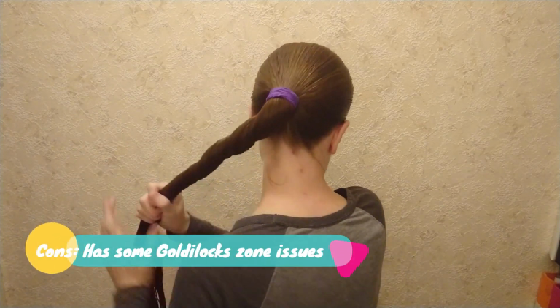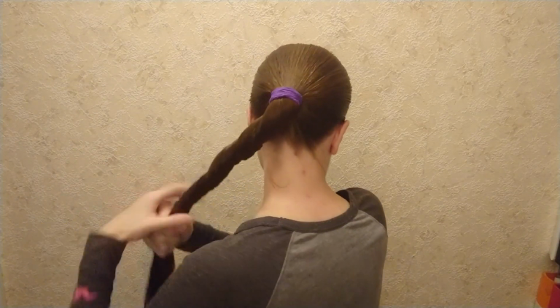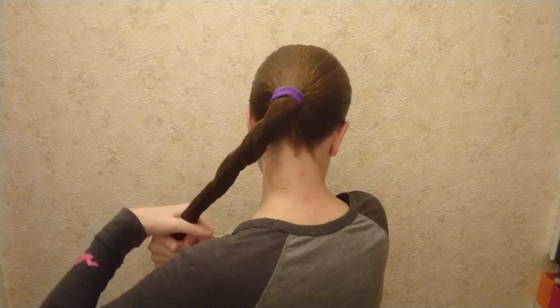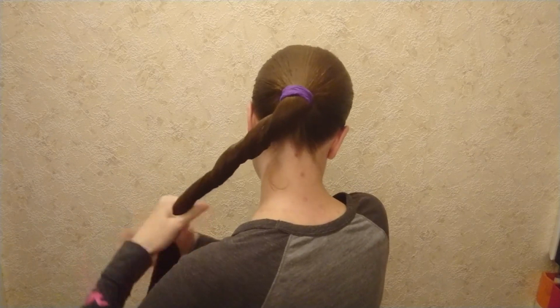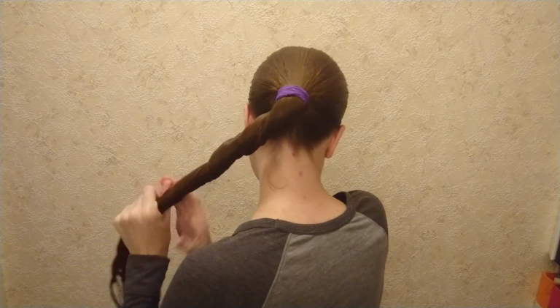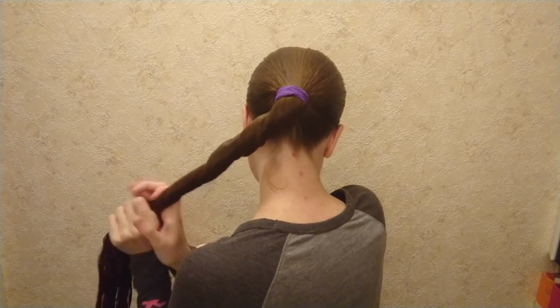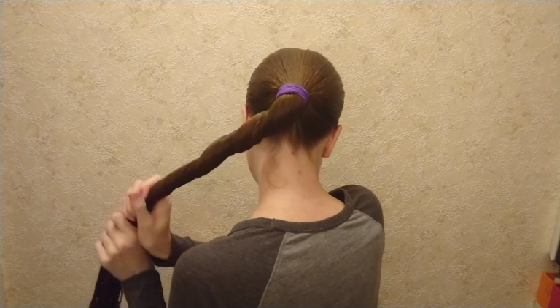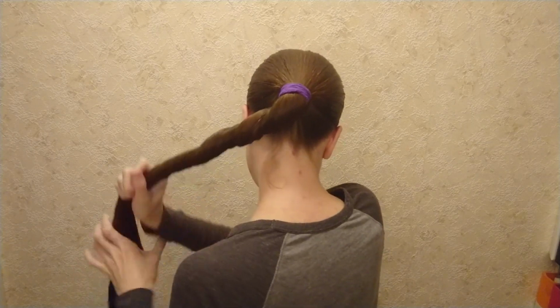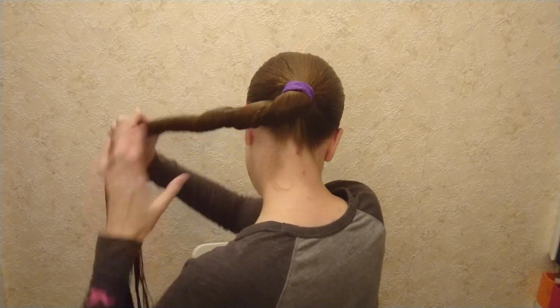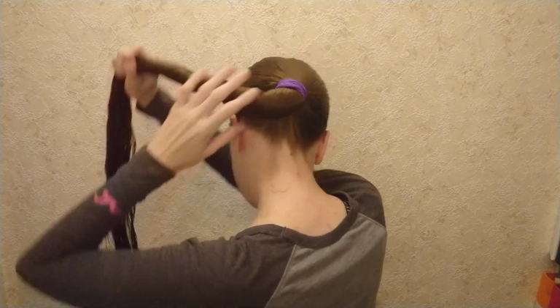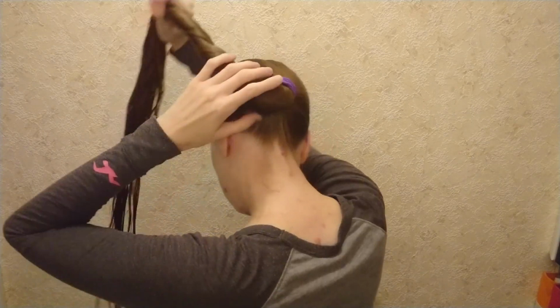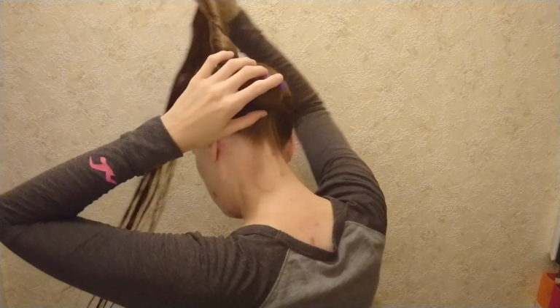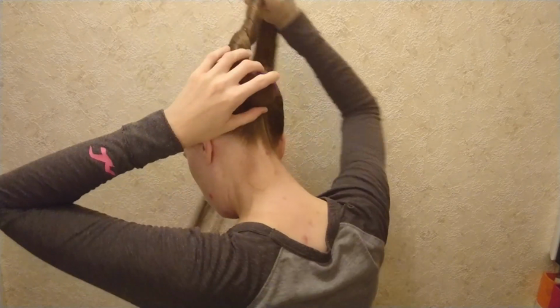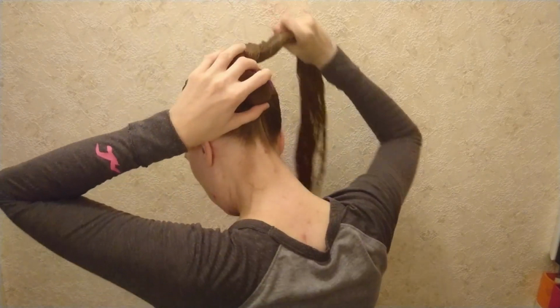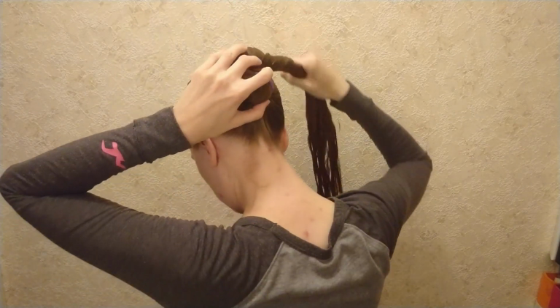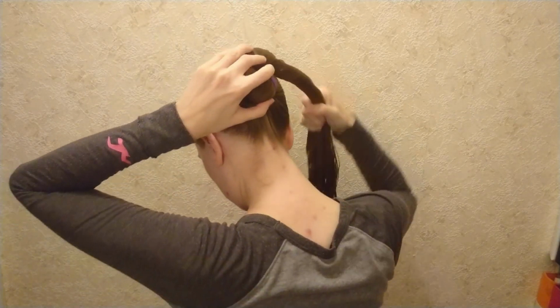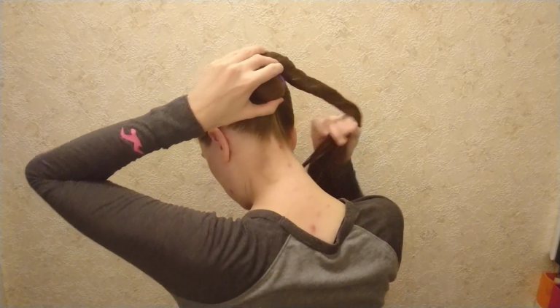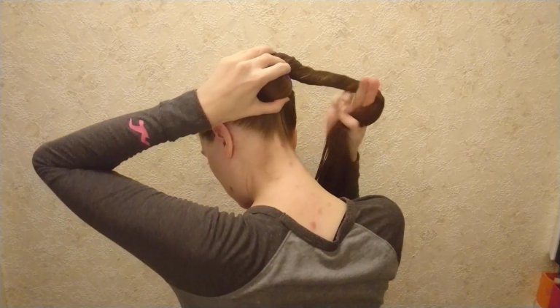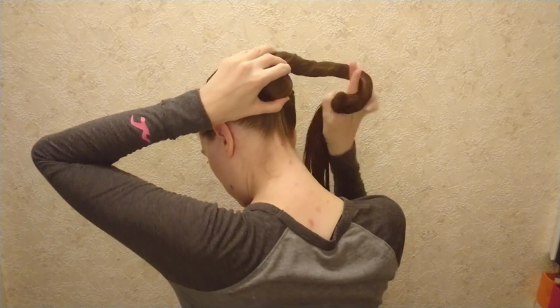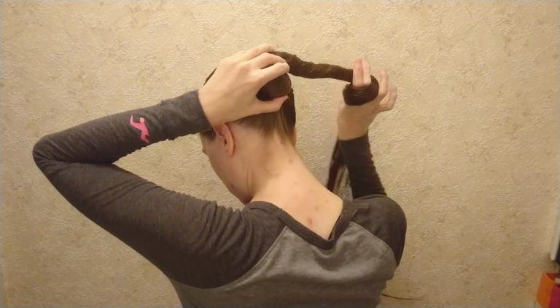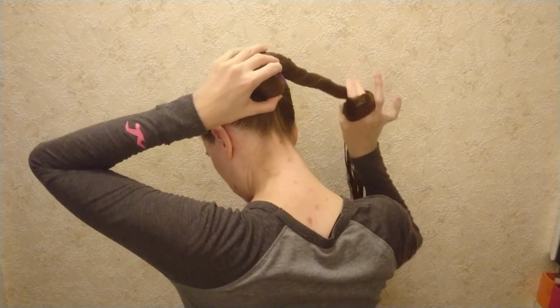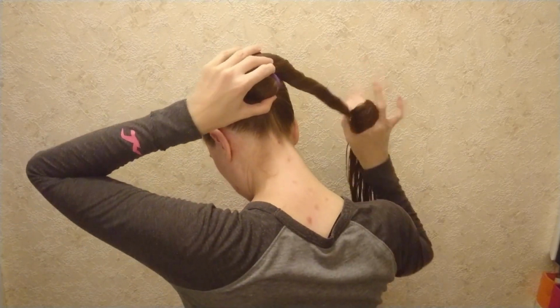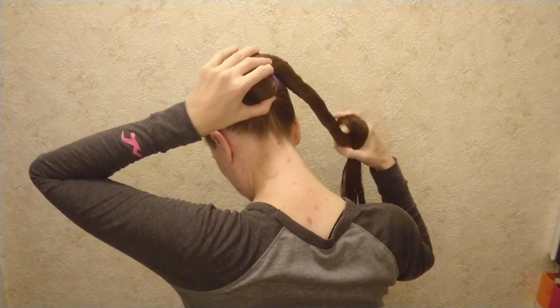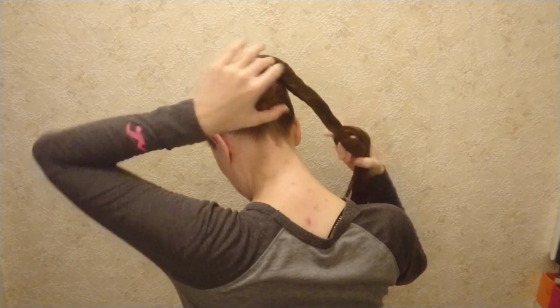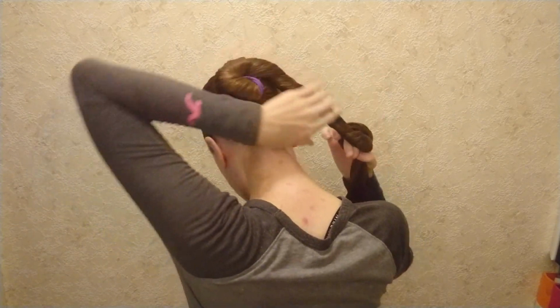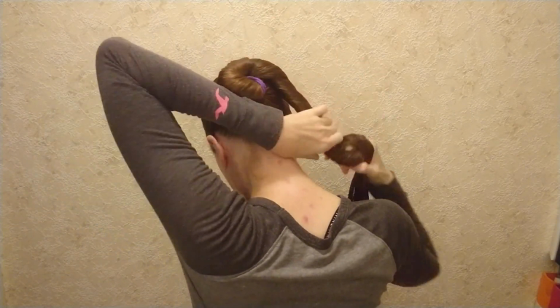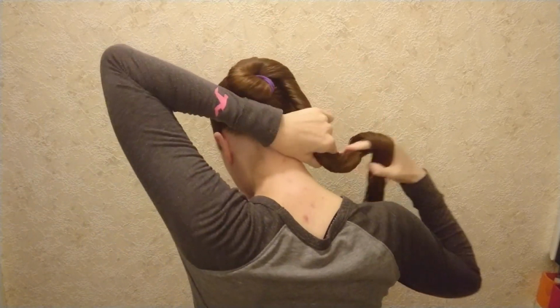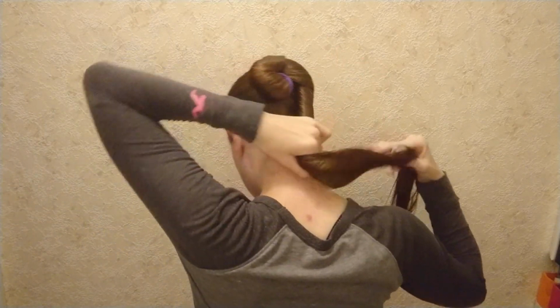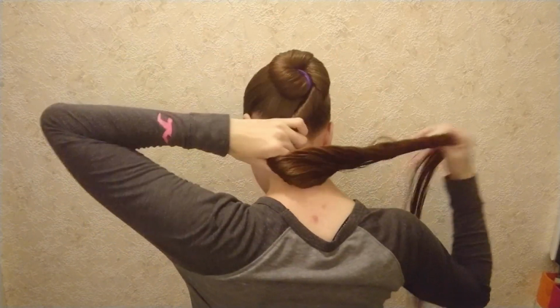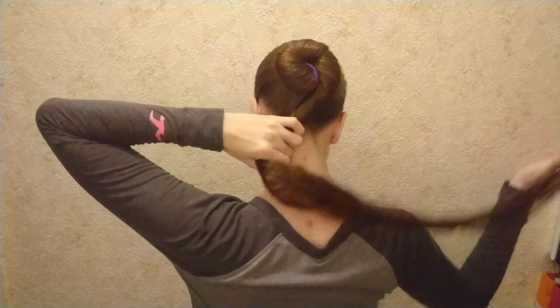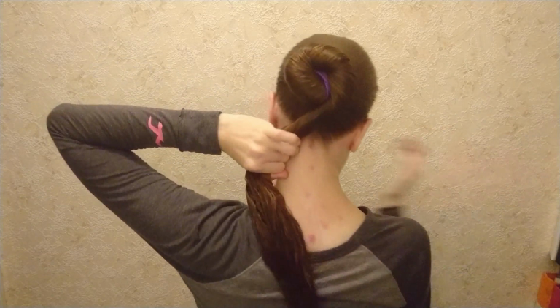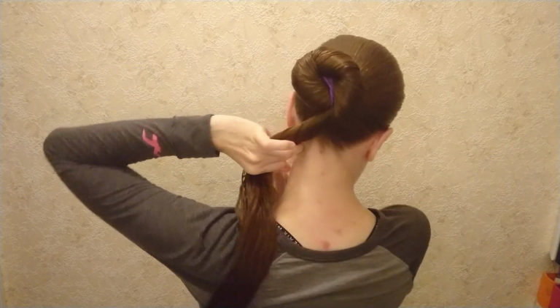Then start coiling your hair like a cinnamon bun, going clockwise, starting at around 7 o'clock.